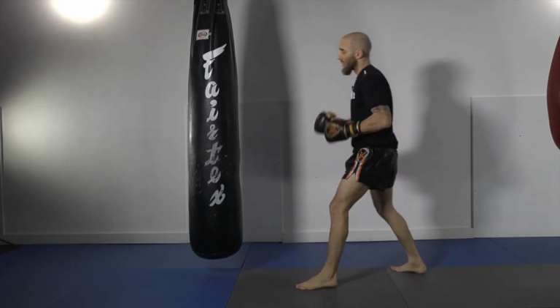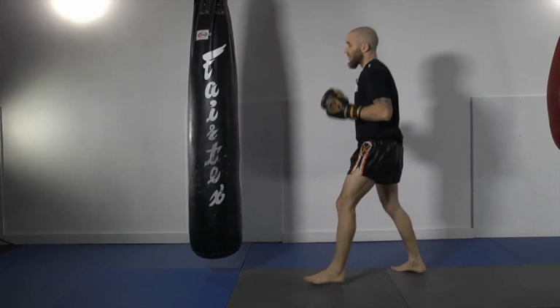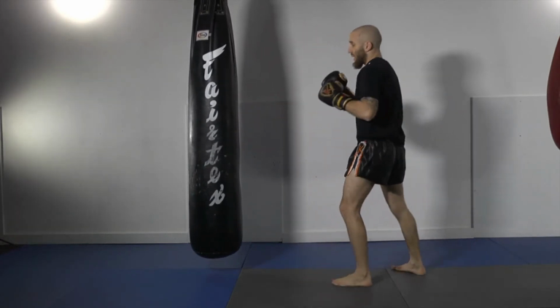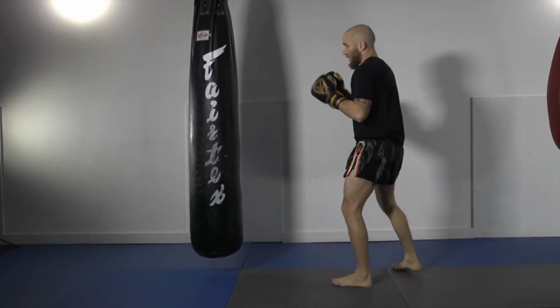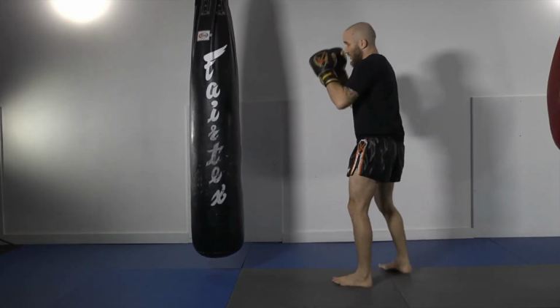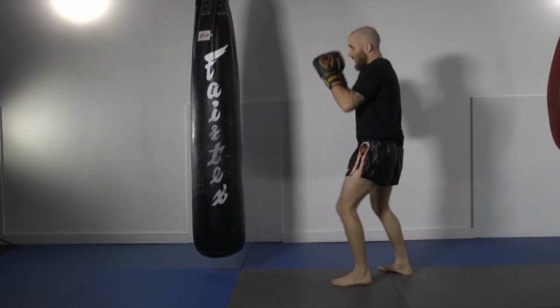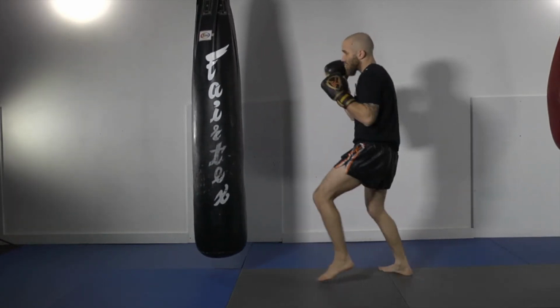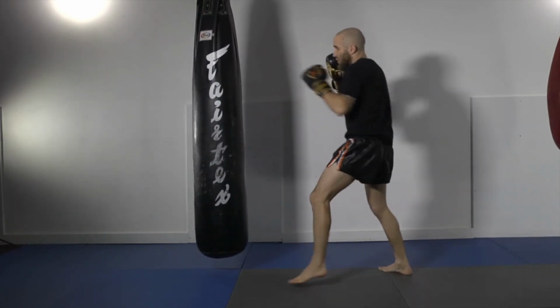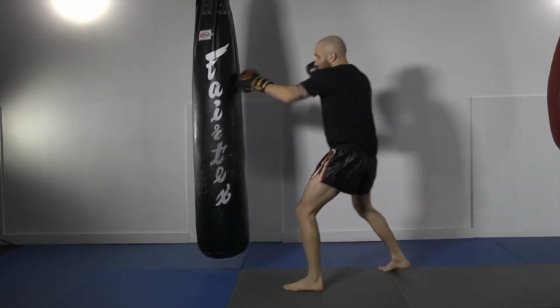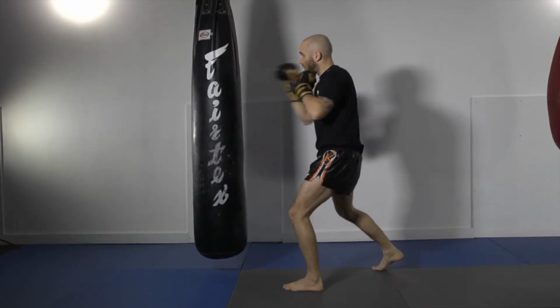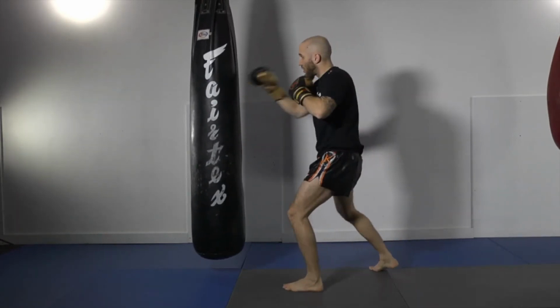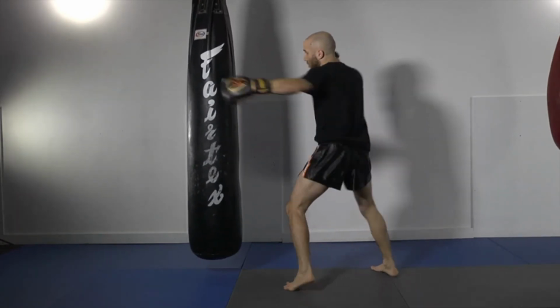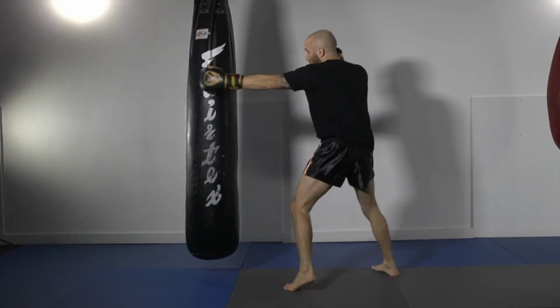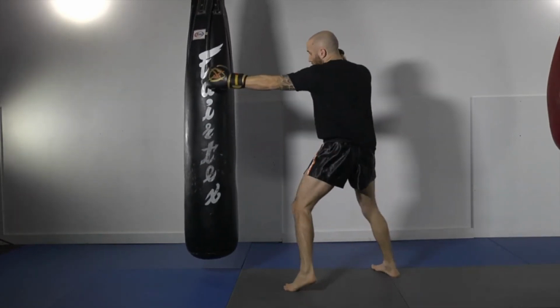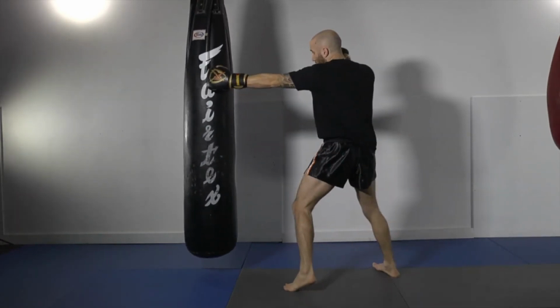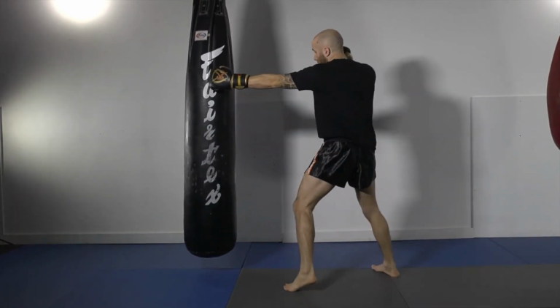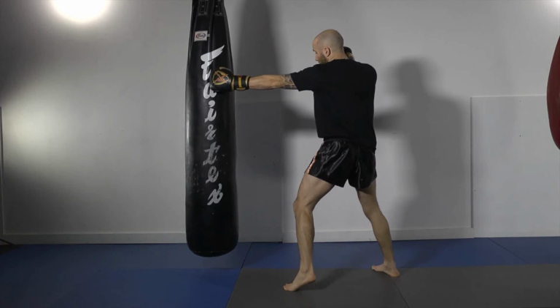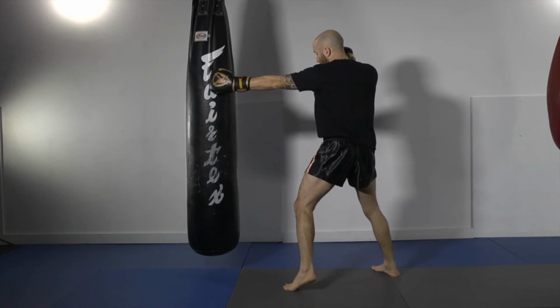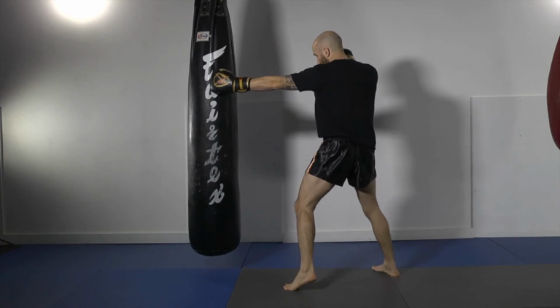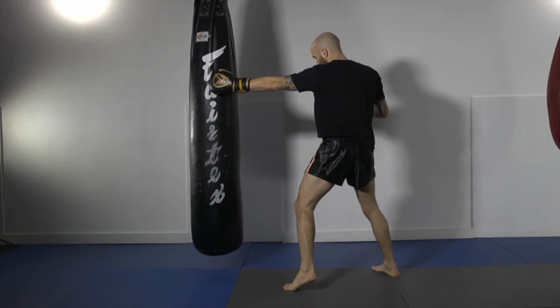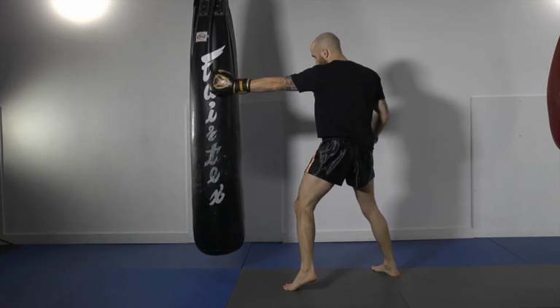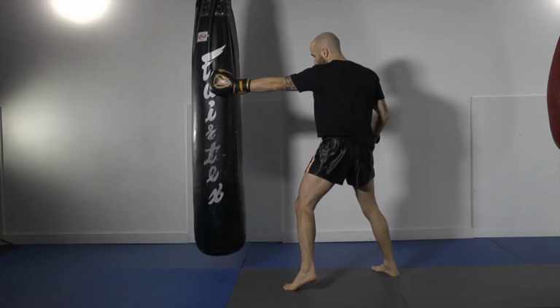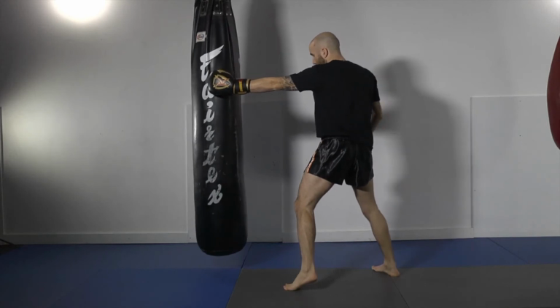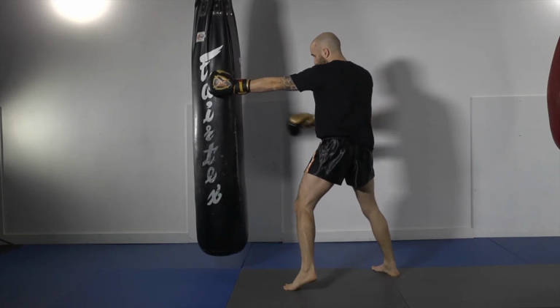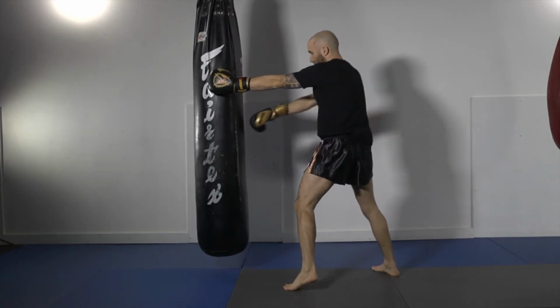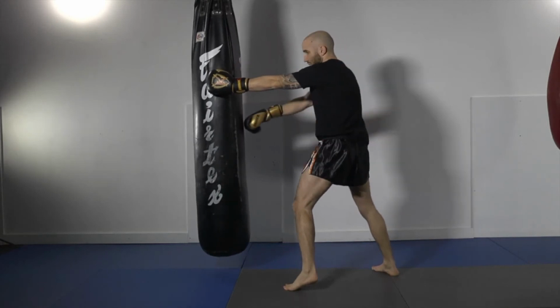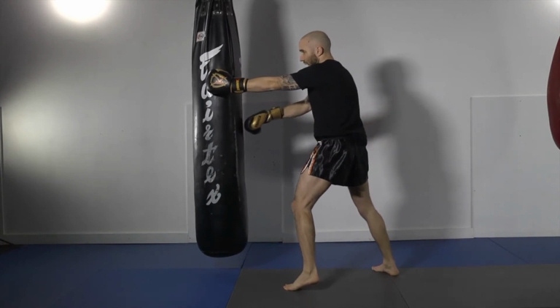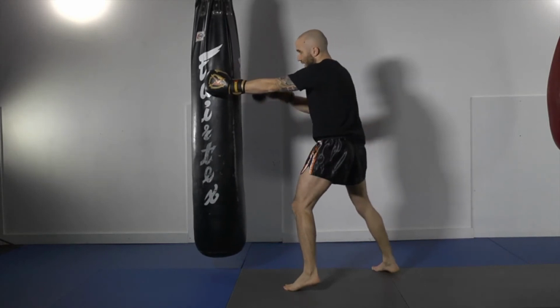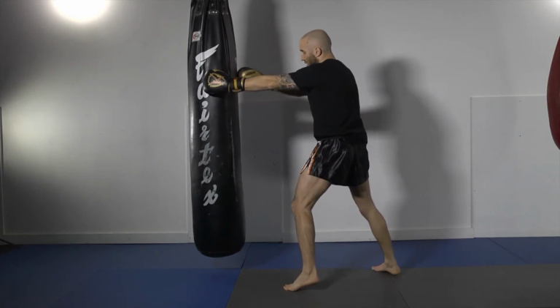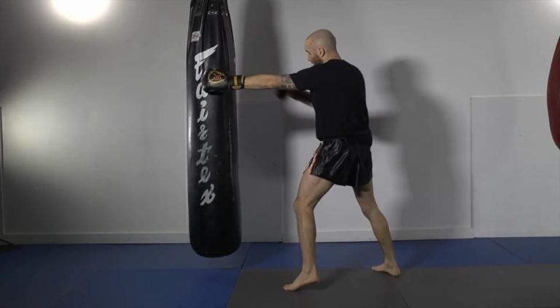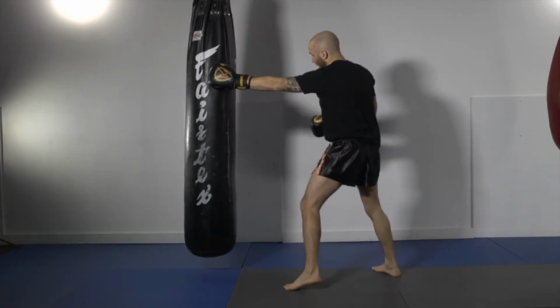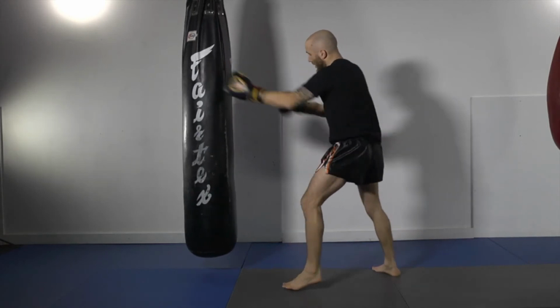So I throw the jab, cross, hook, then I come with the right roundhouse either to the body or to the head.